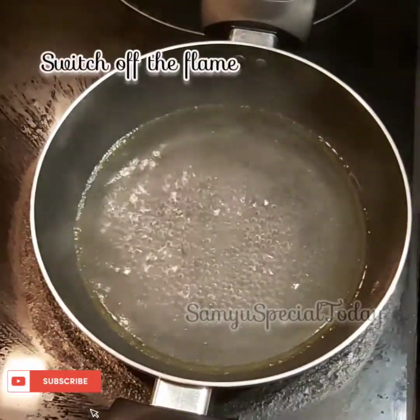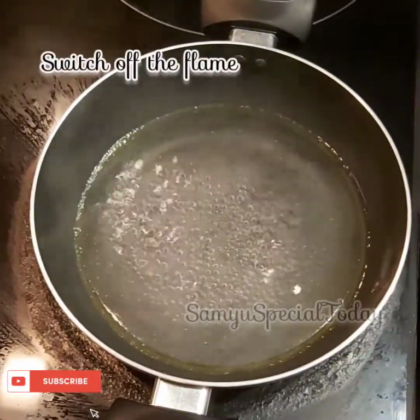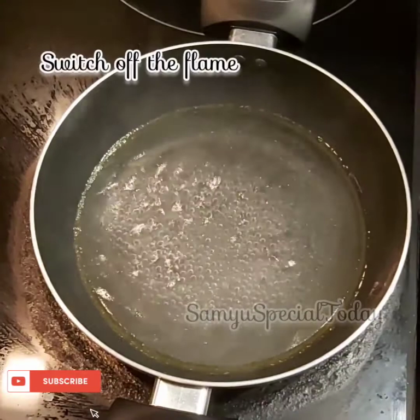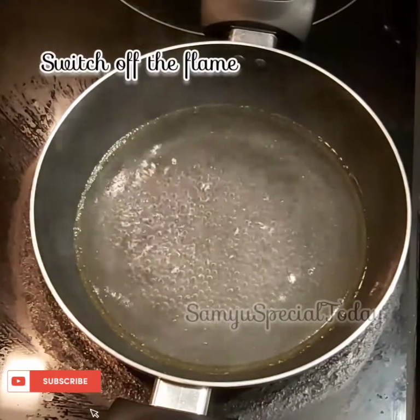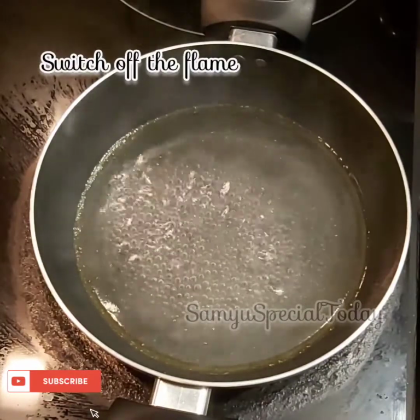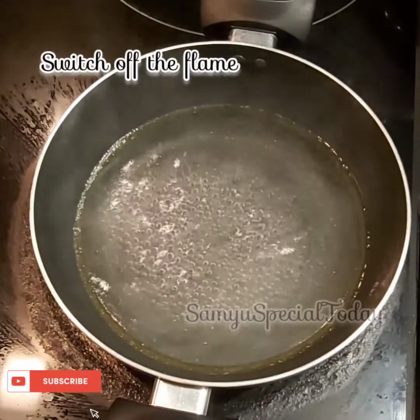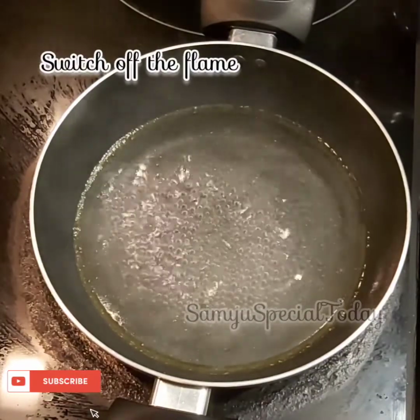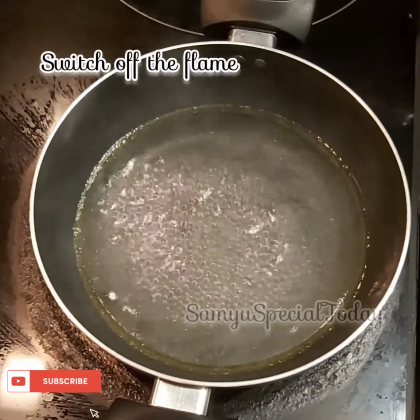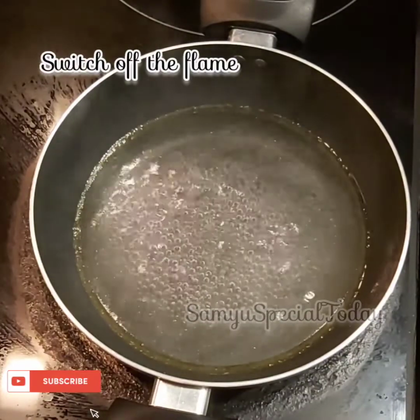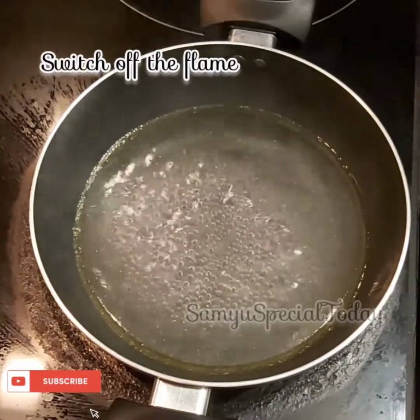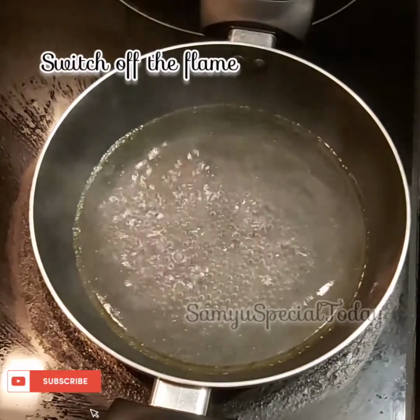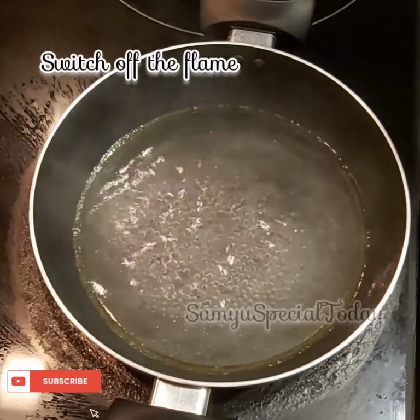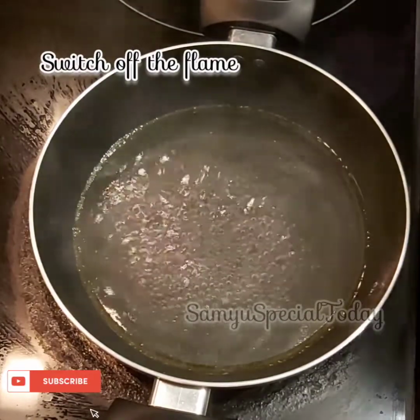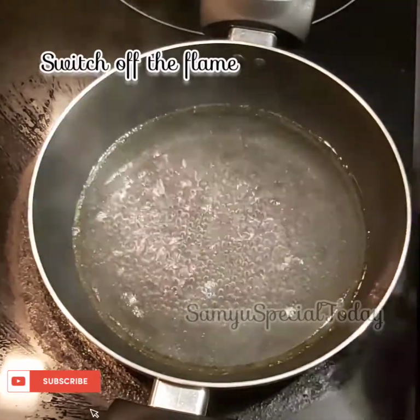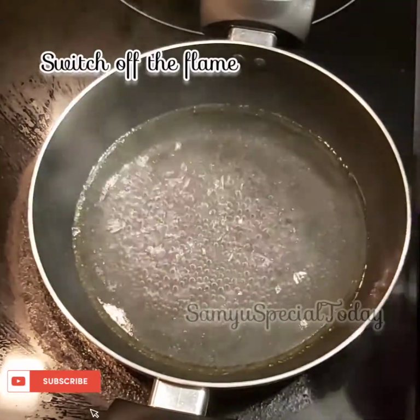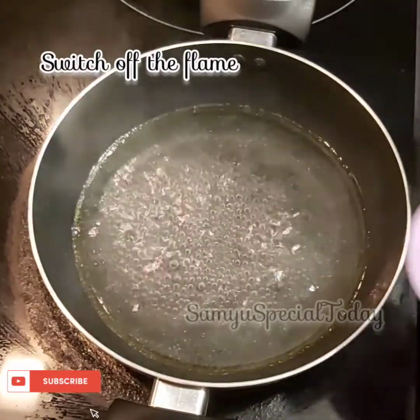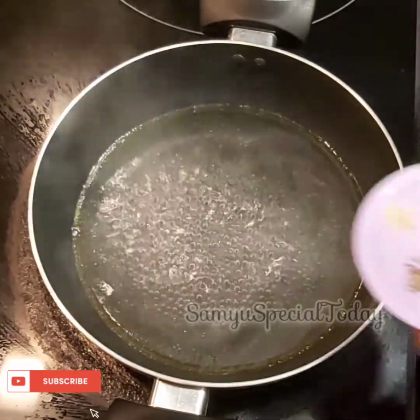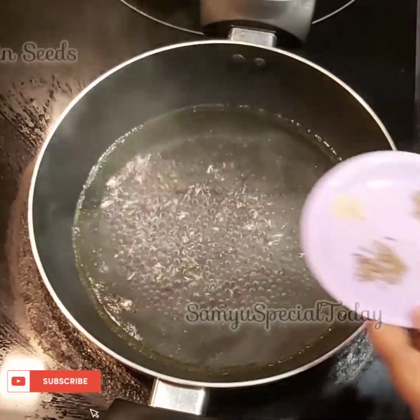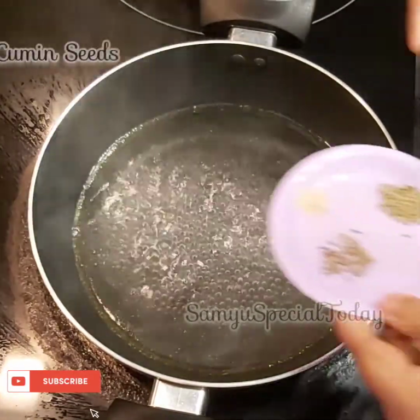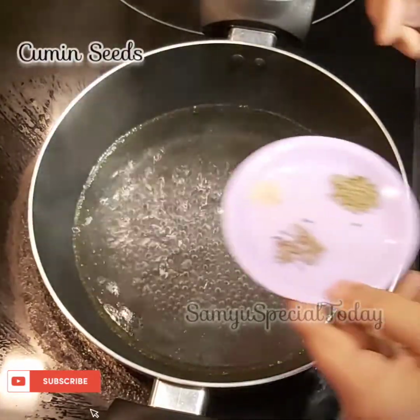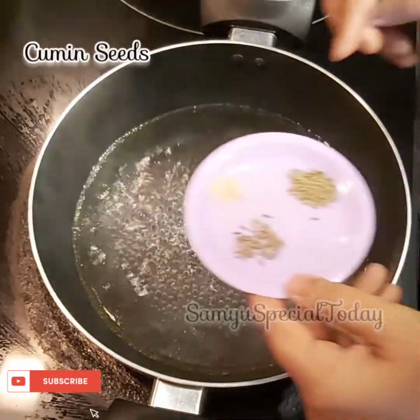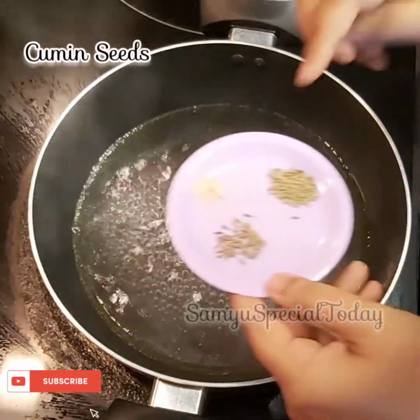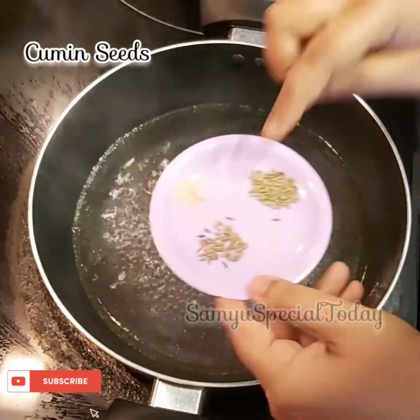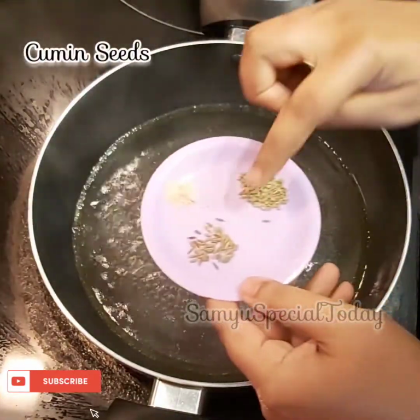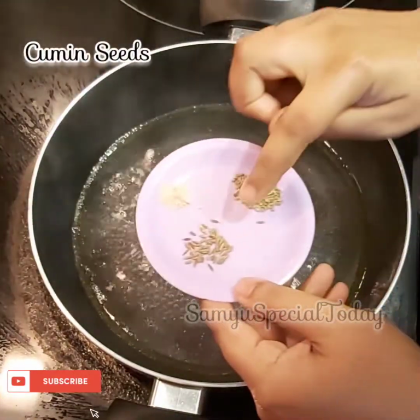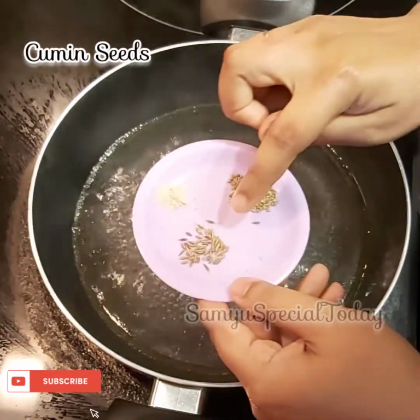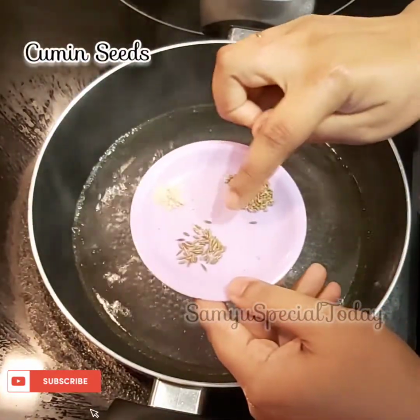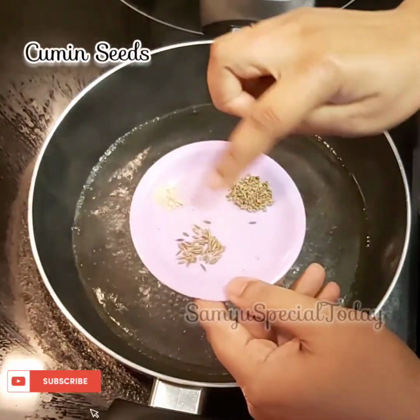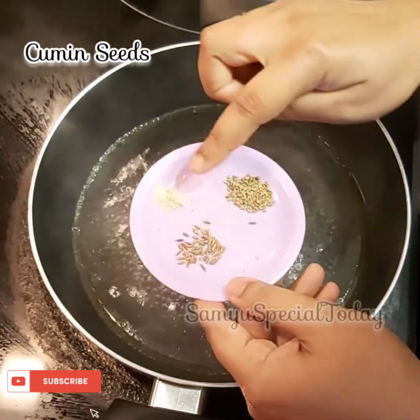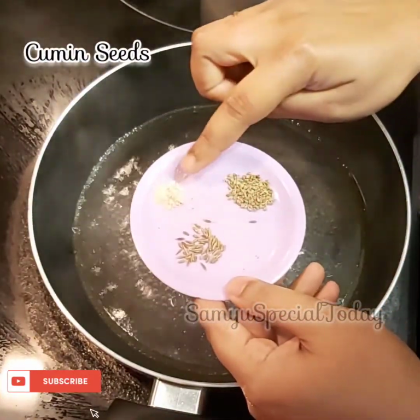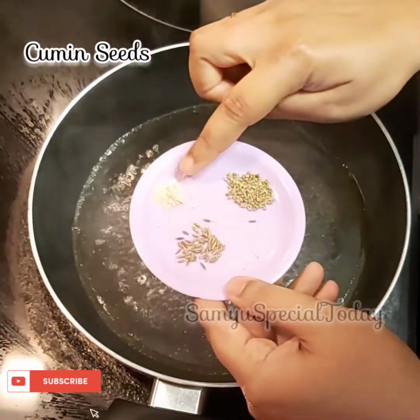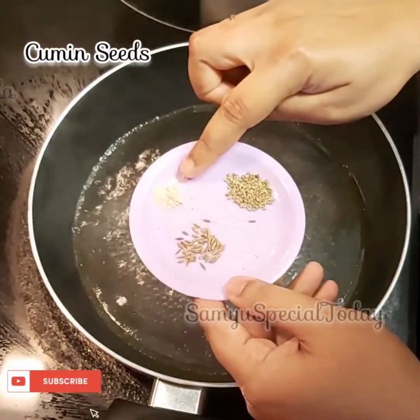We will not switch off. We will add the heat. We will add 3 ingredients.